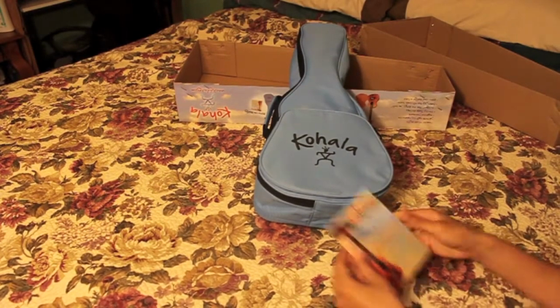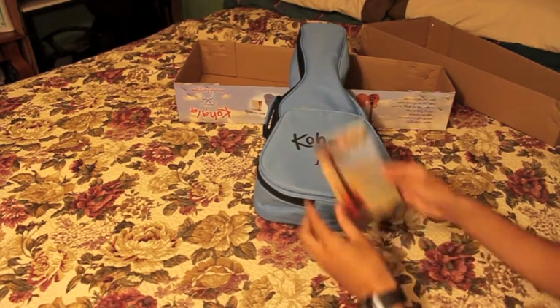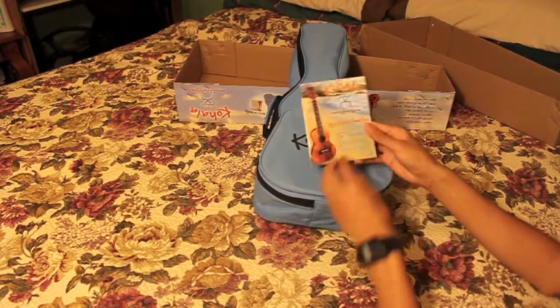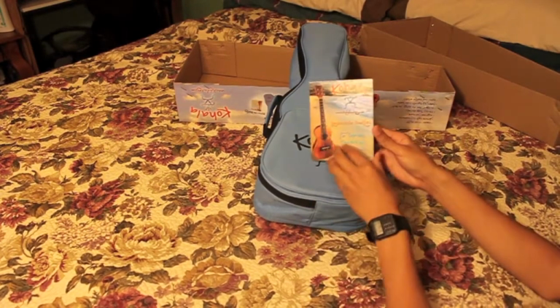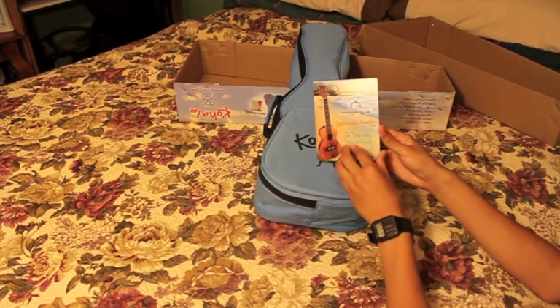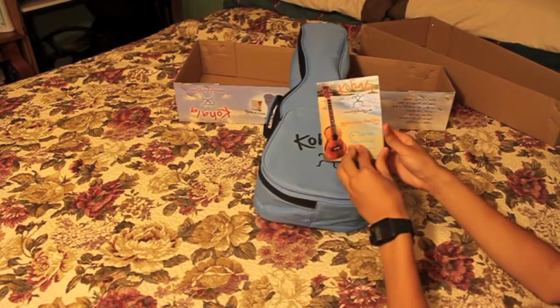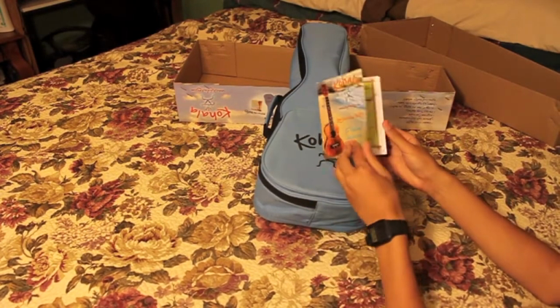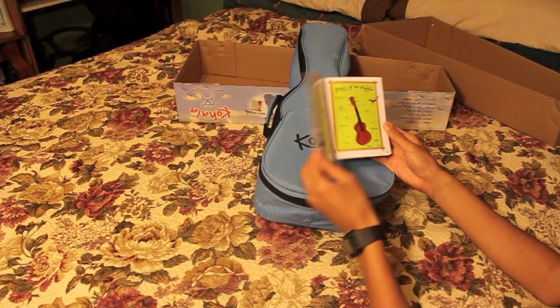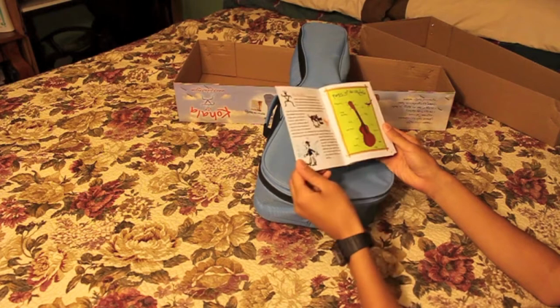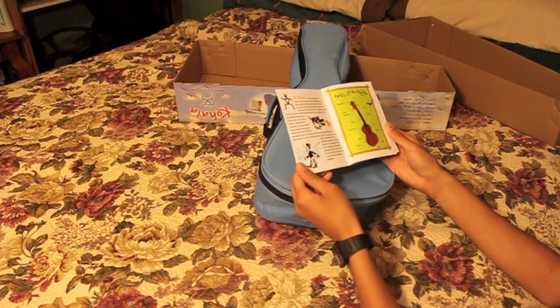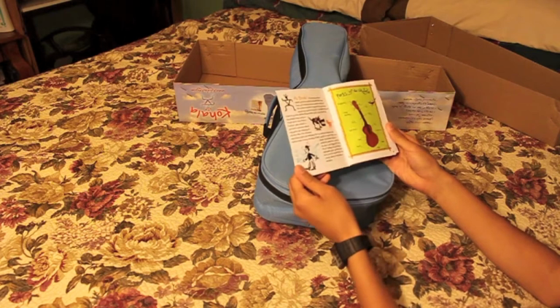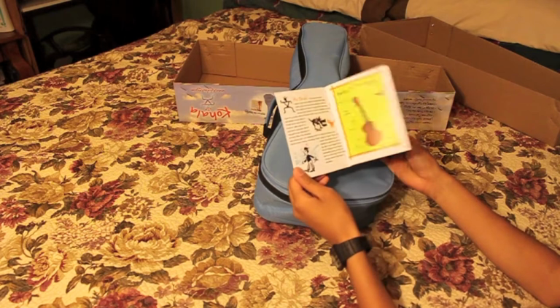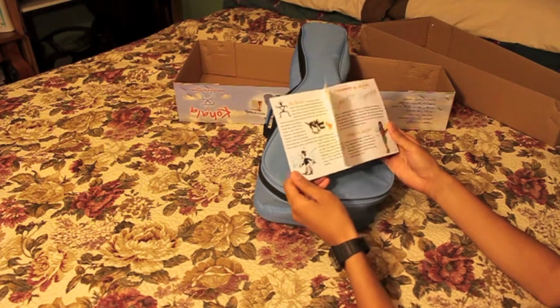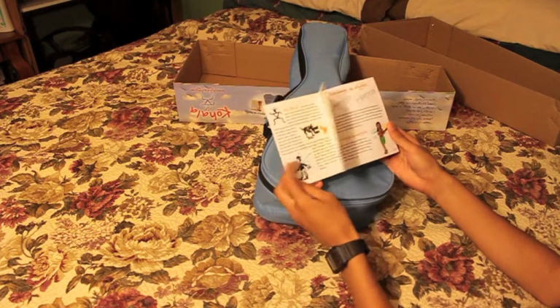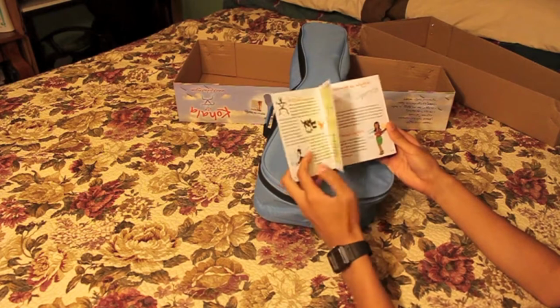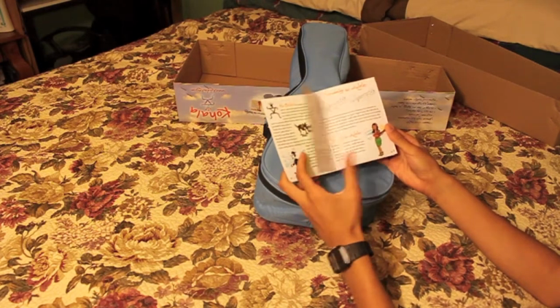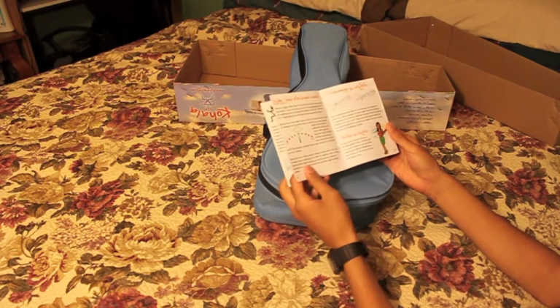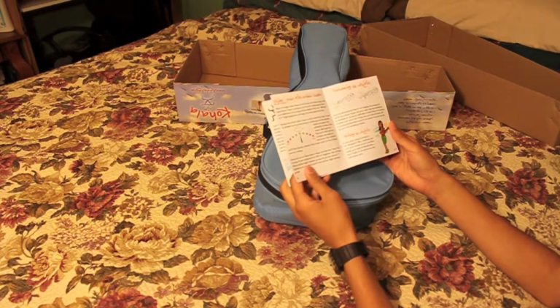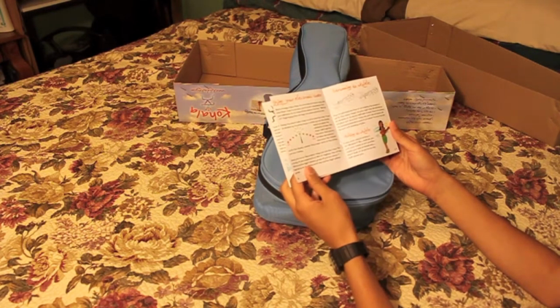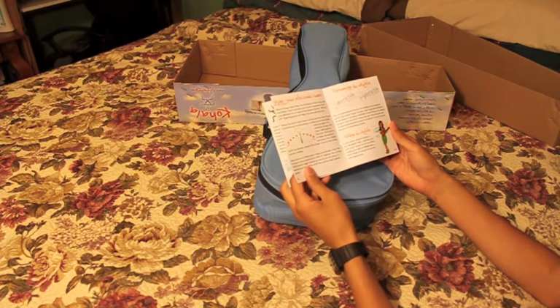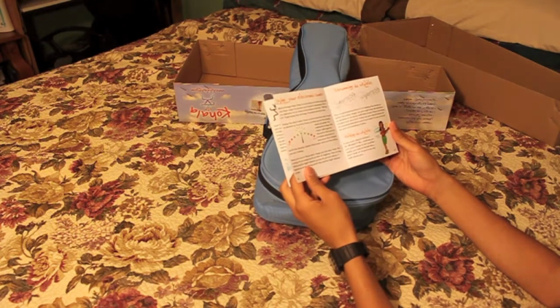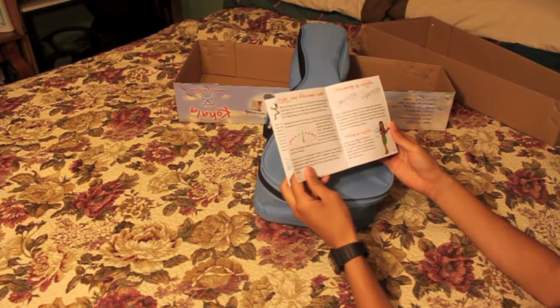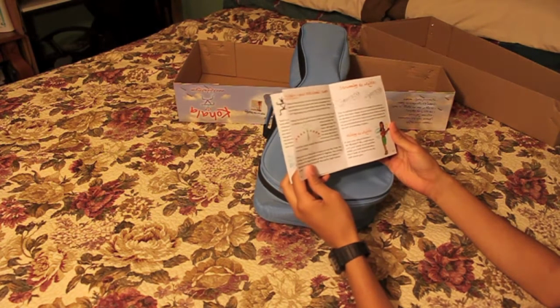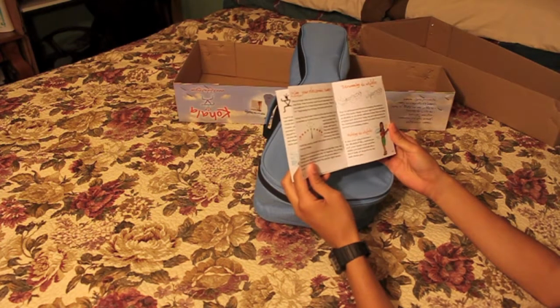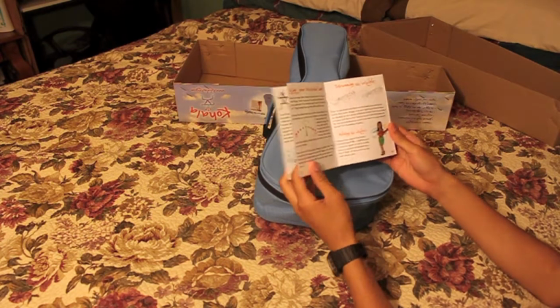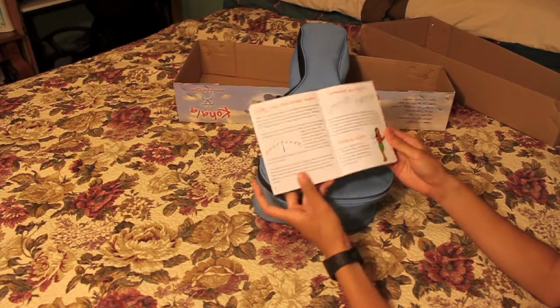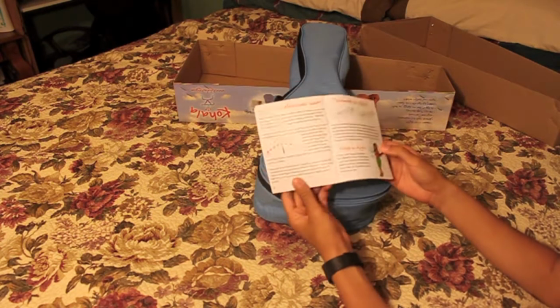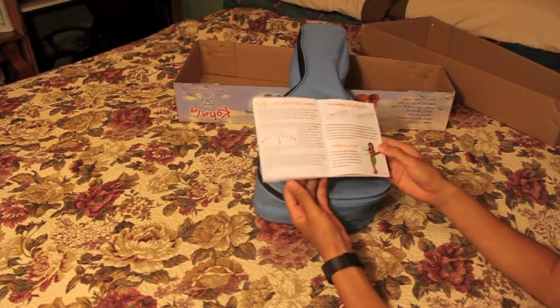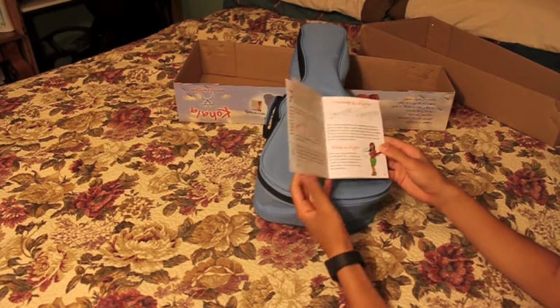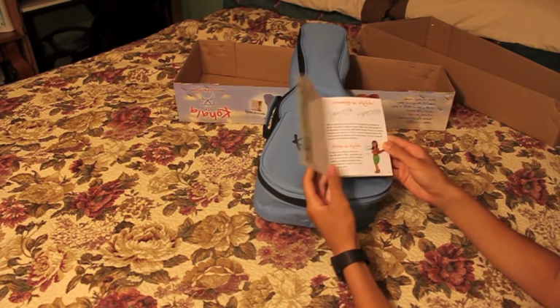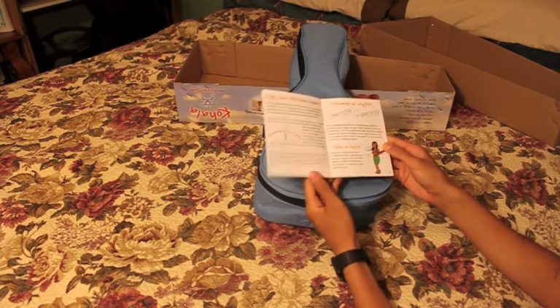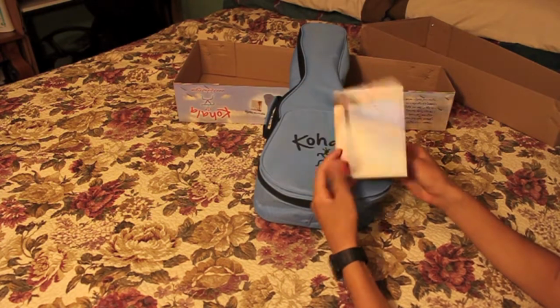Booklets — an instruction booklet on strumming, and look, it even says how to strum.